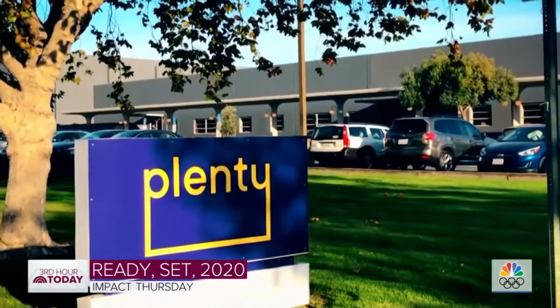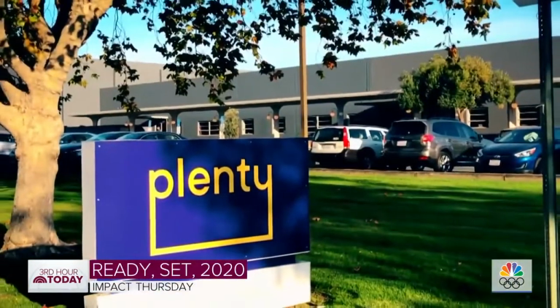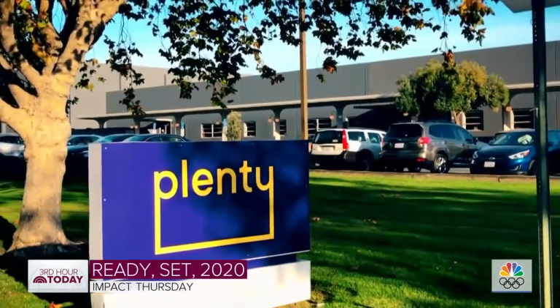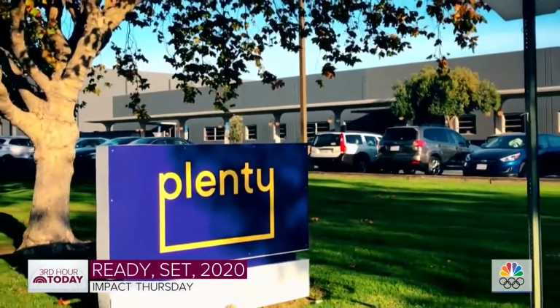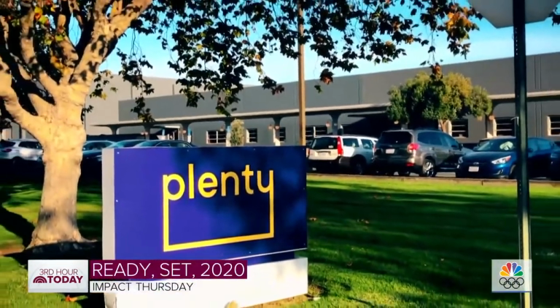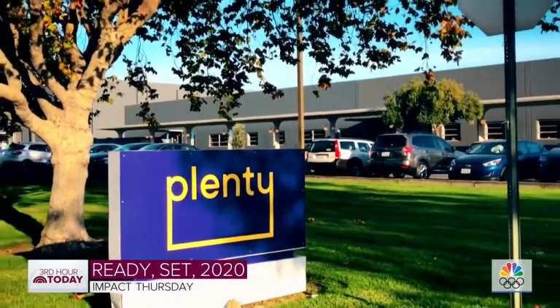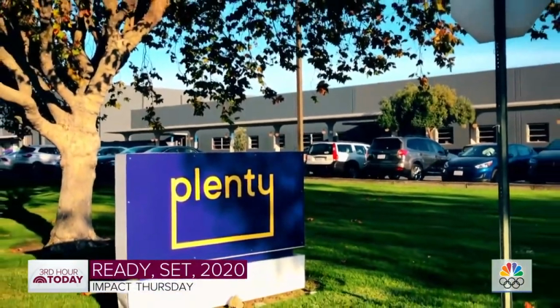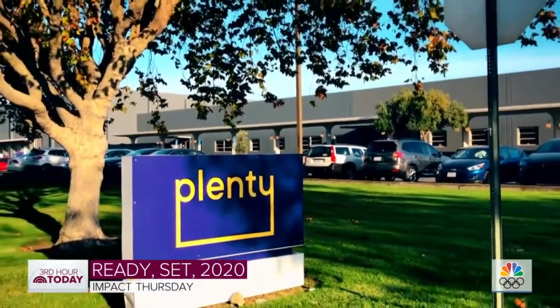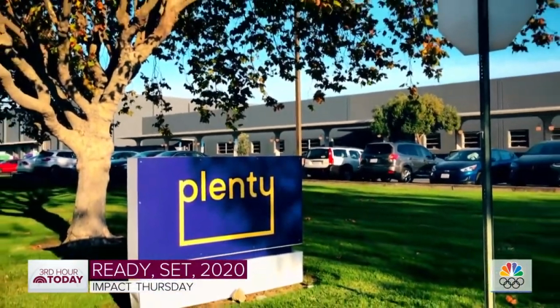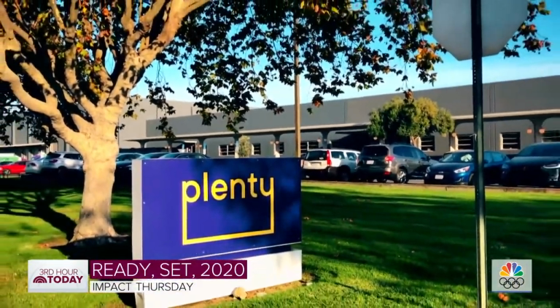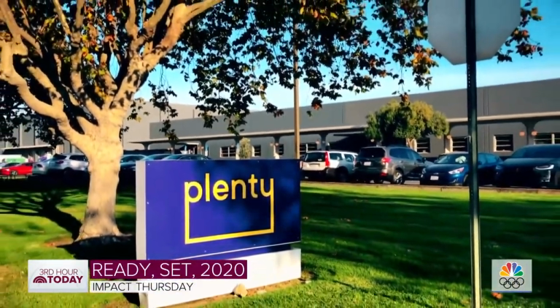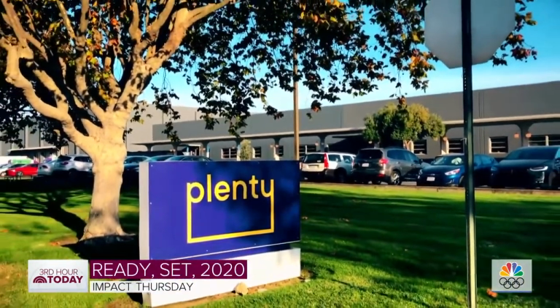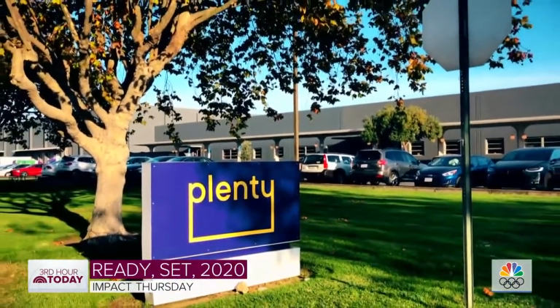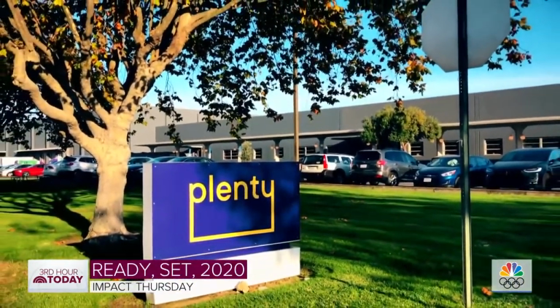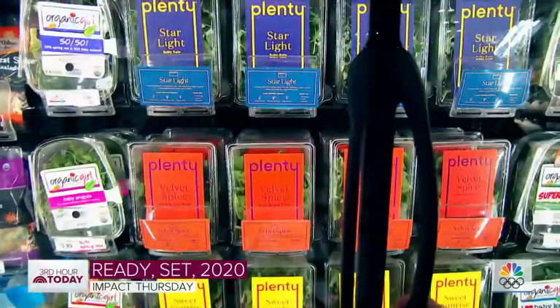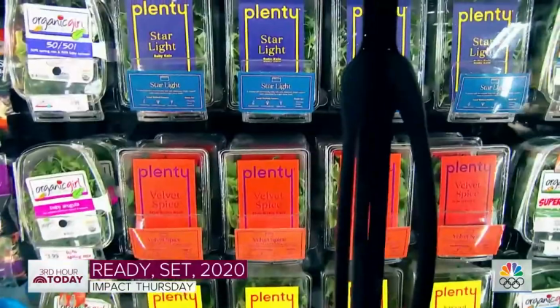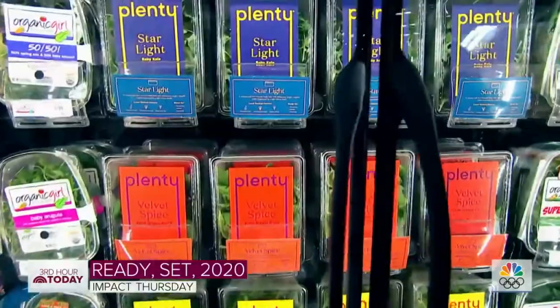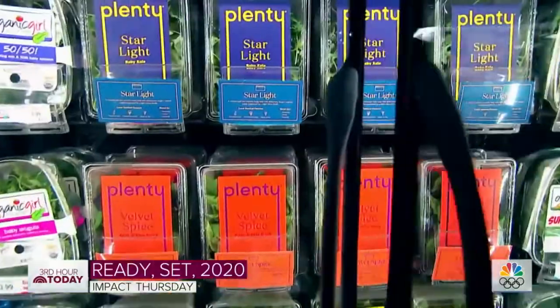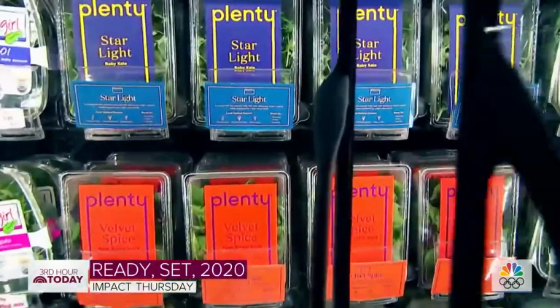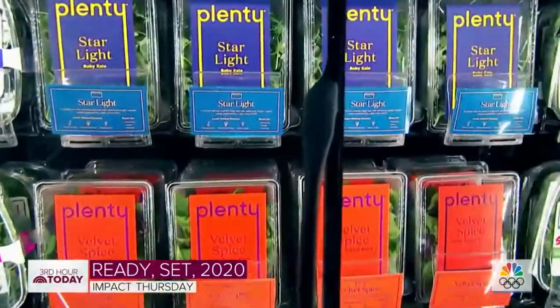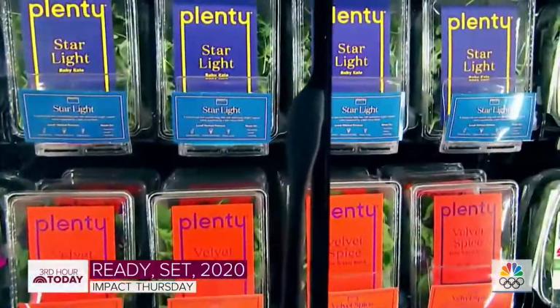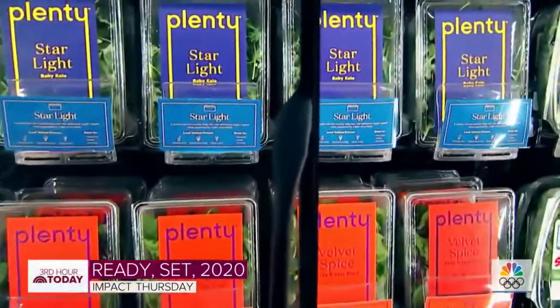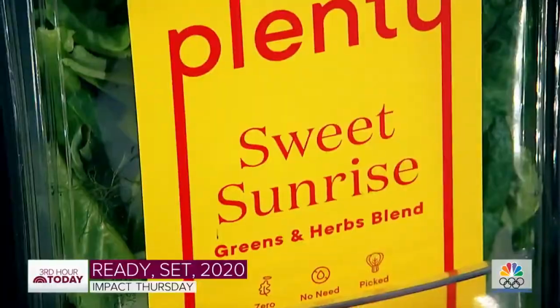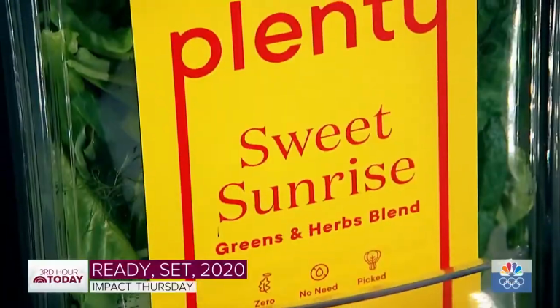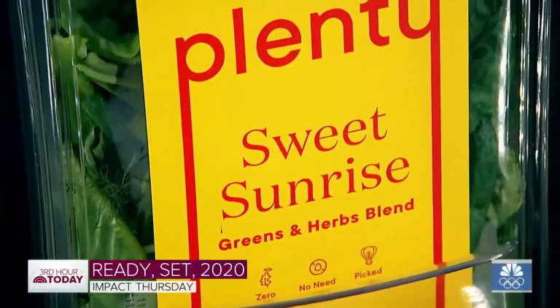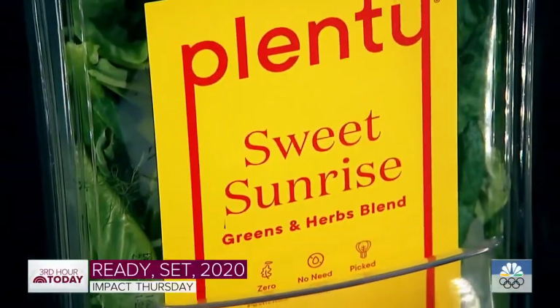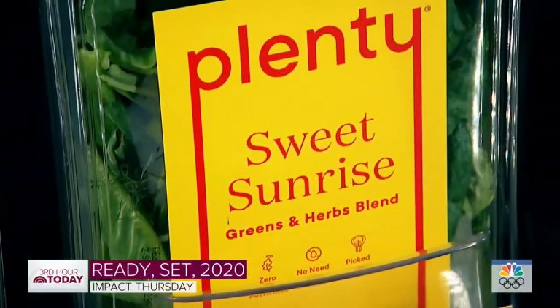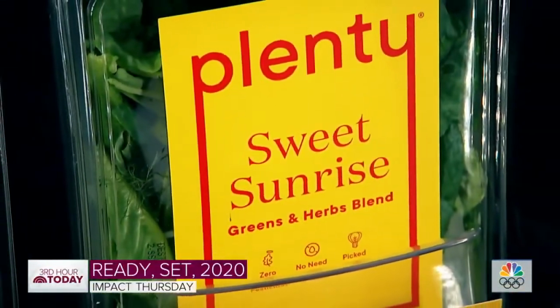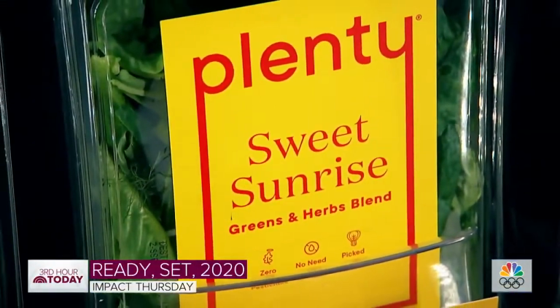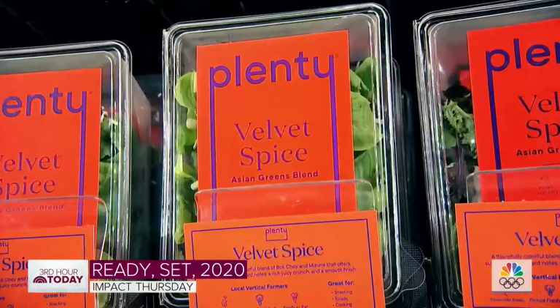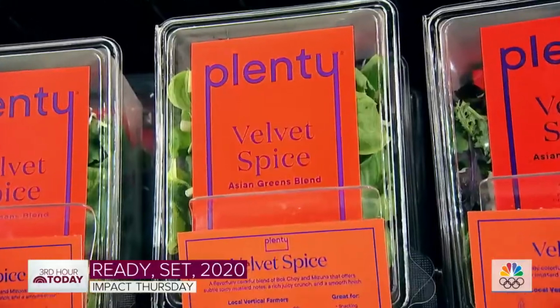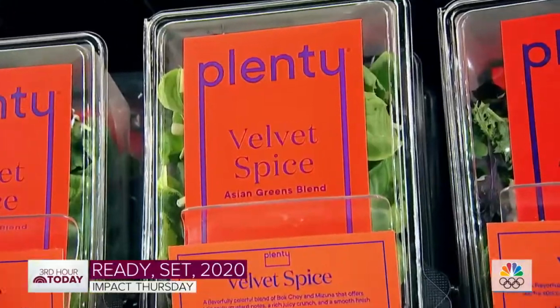The facility, housed in a San Francisco industrial park, currently grows enough greens to supply more than 100 grocery stores.